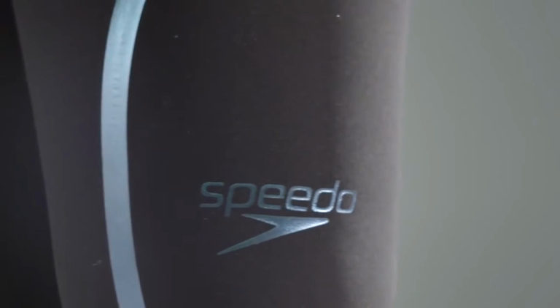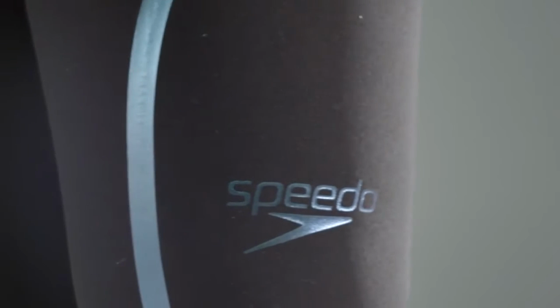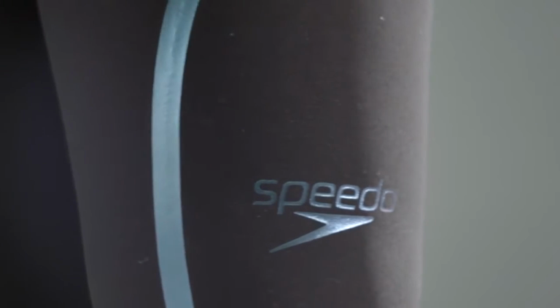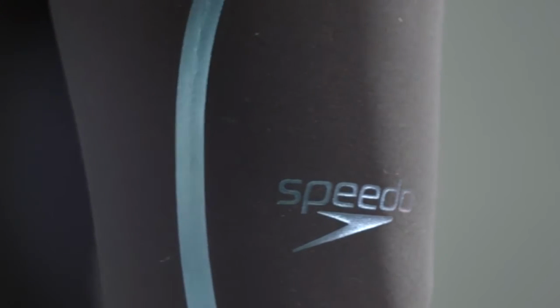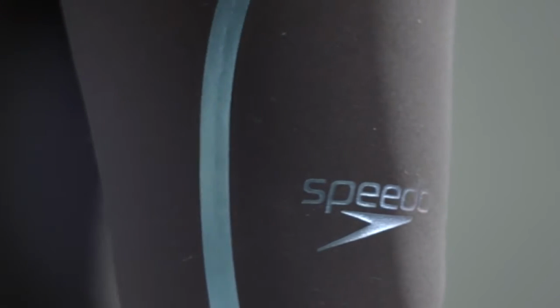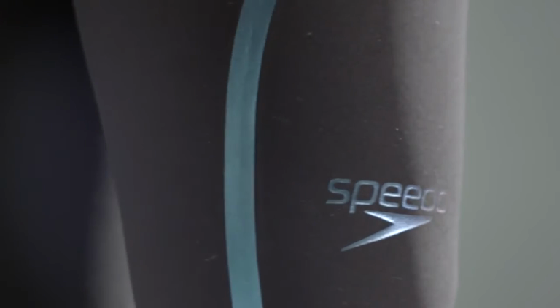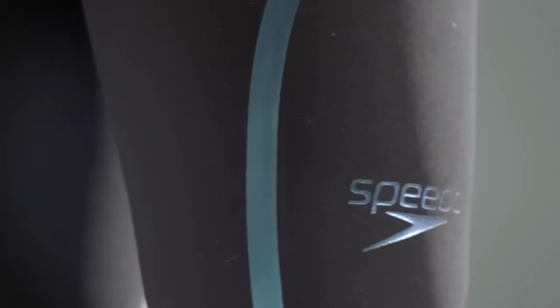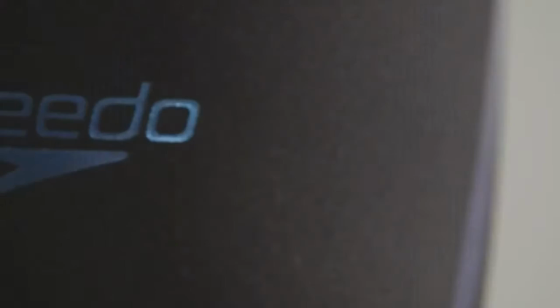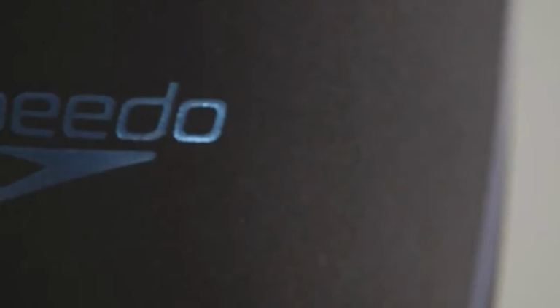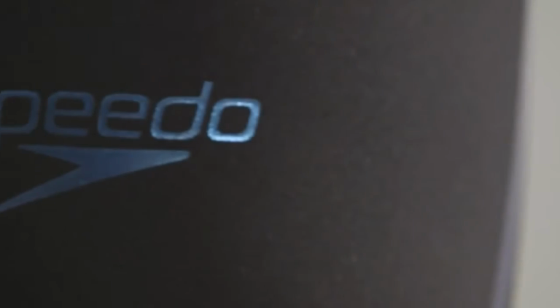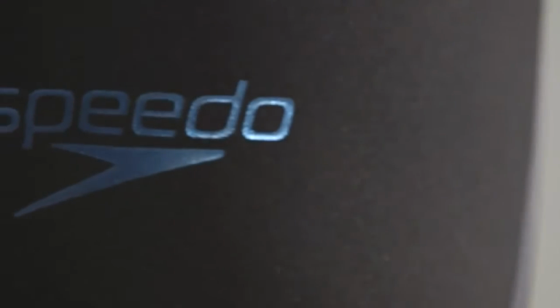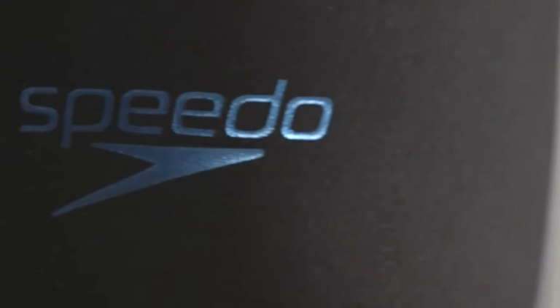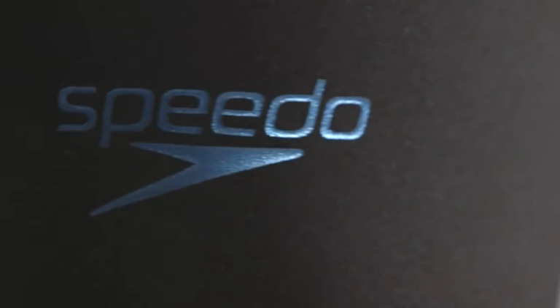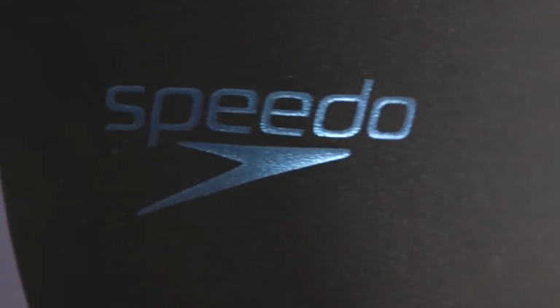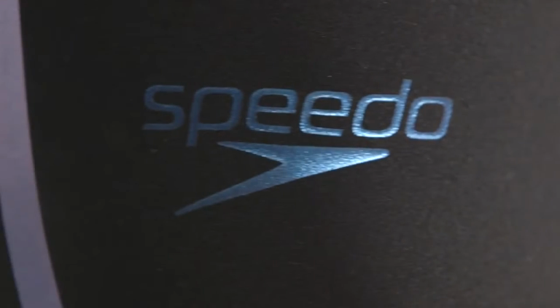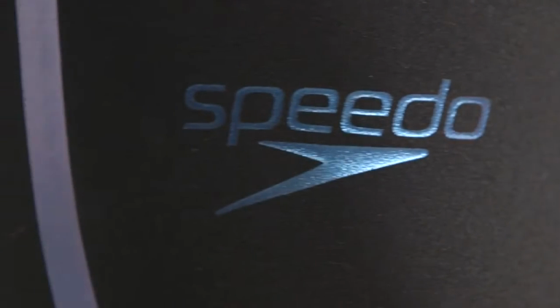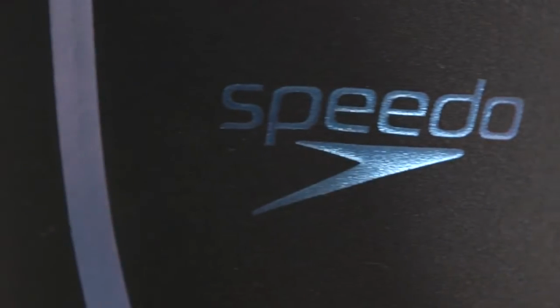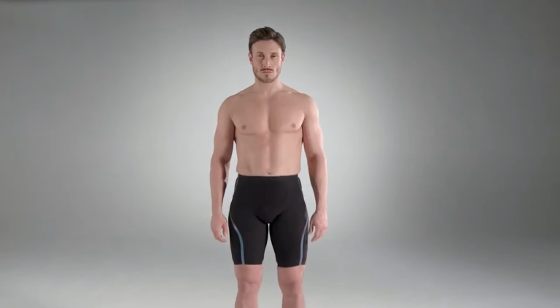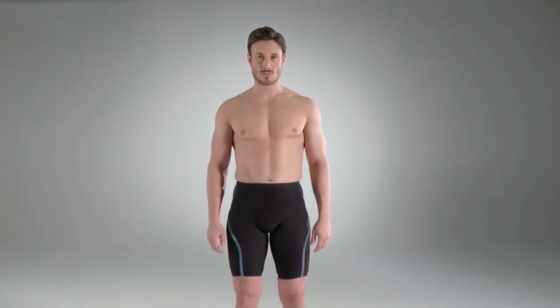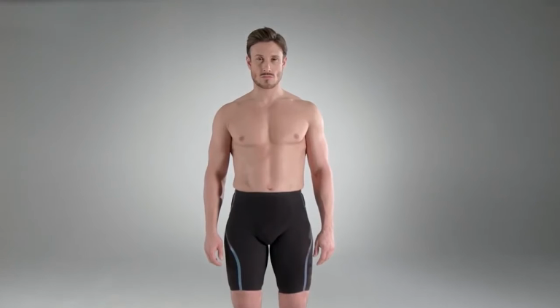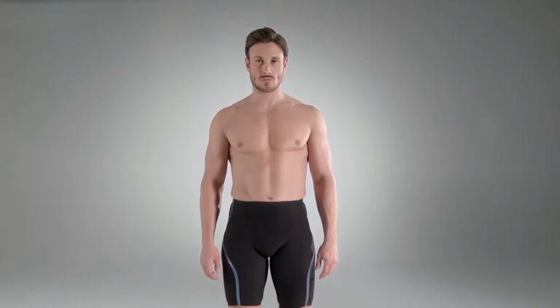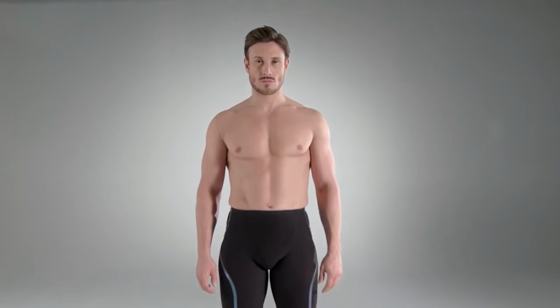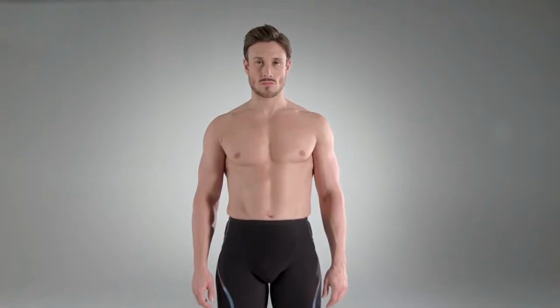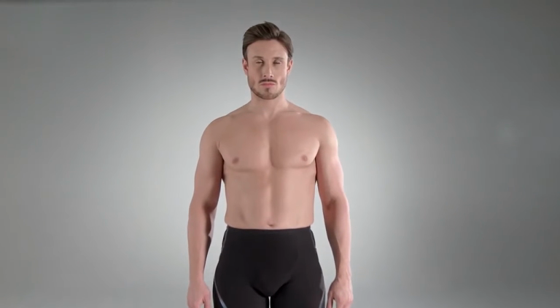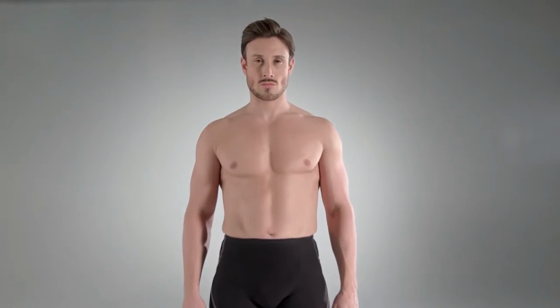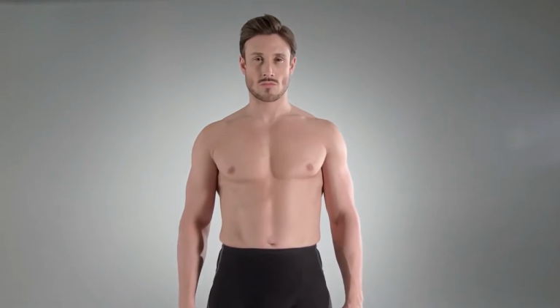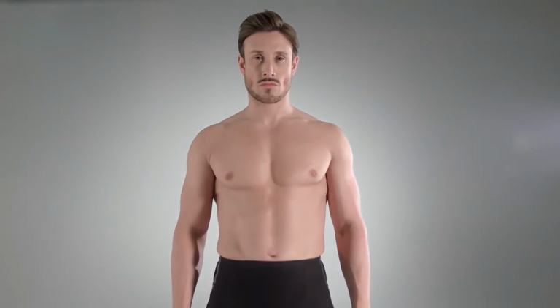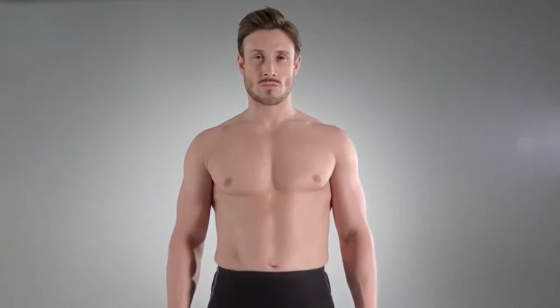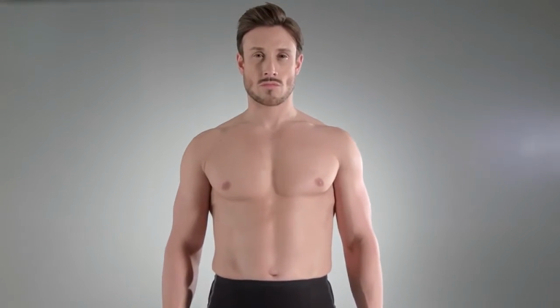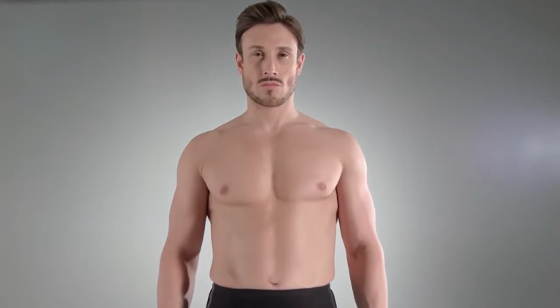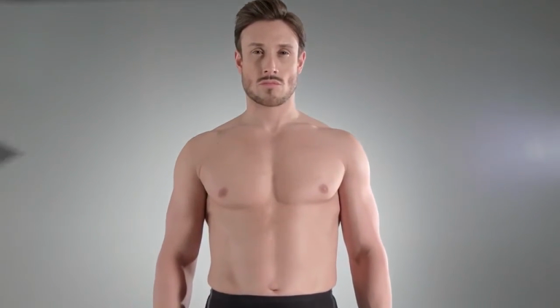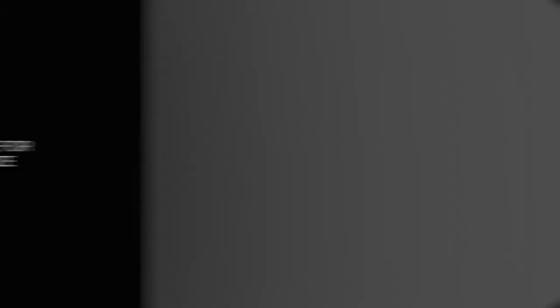To get the best from your suit, it needs to fit. Follow this guide to get the best fit for you.